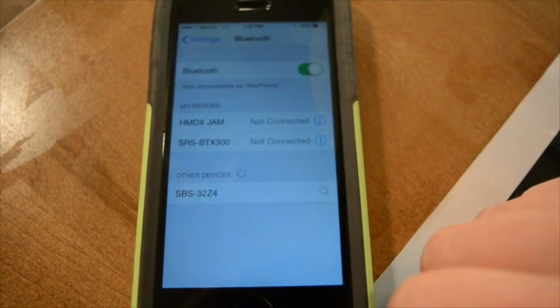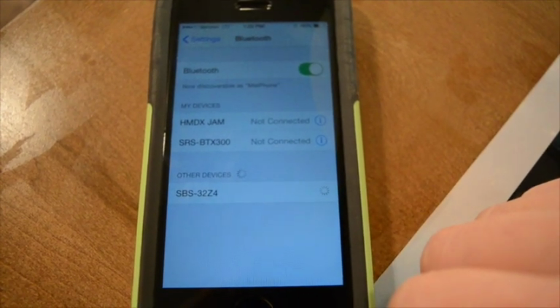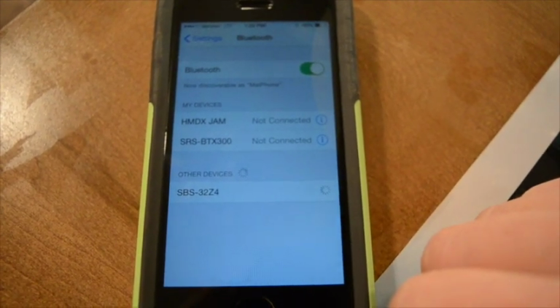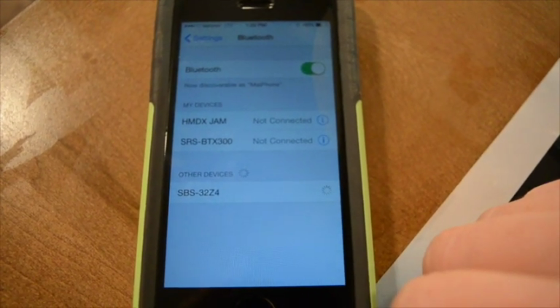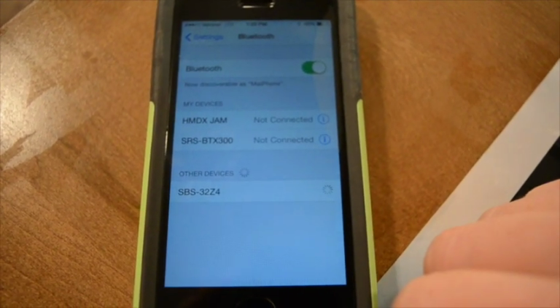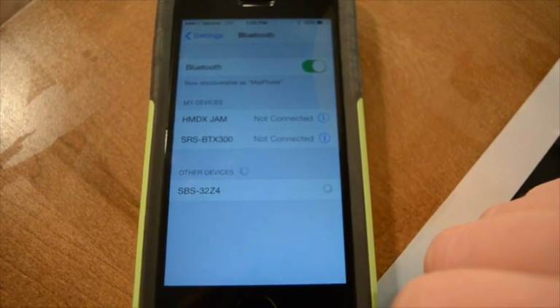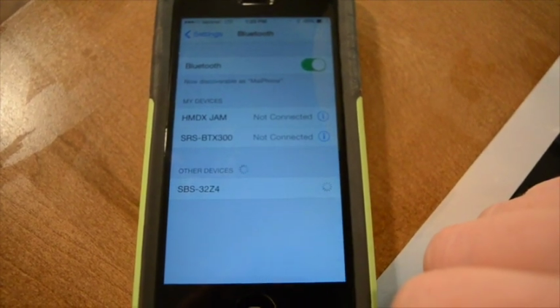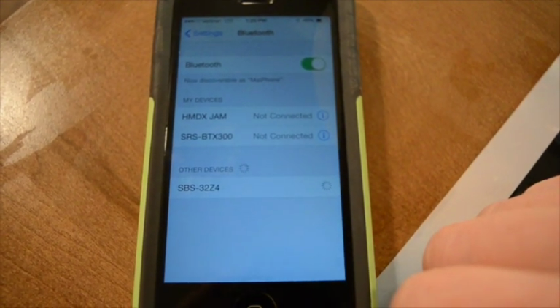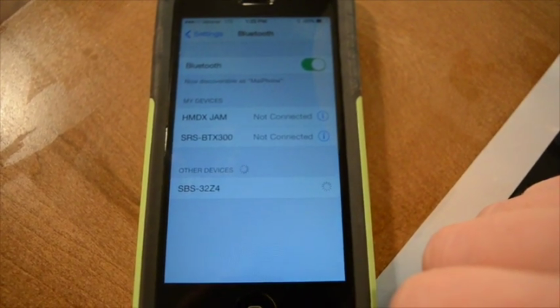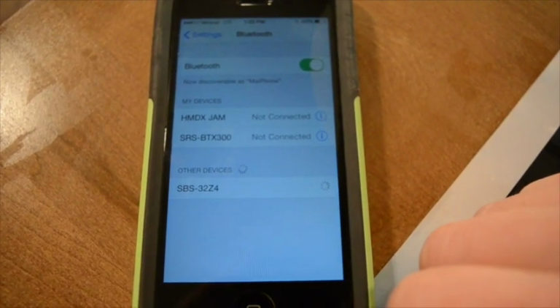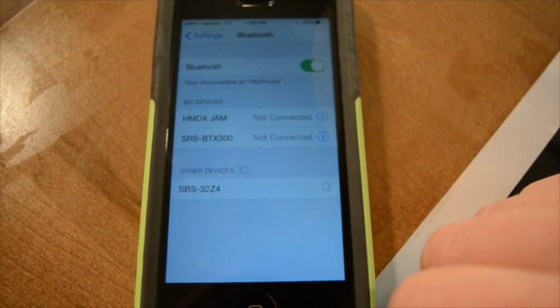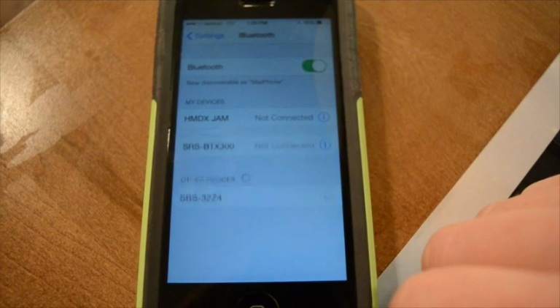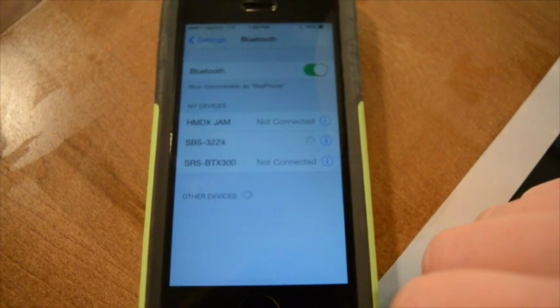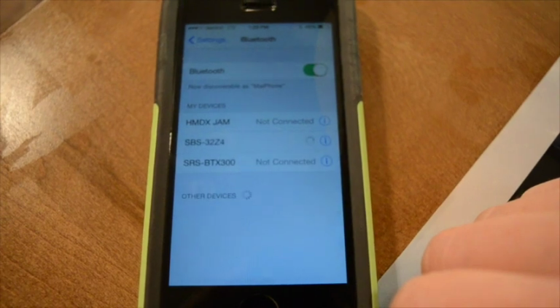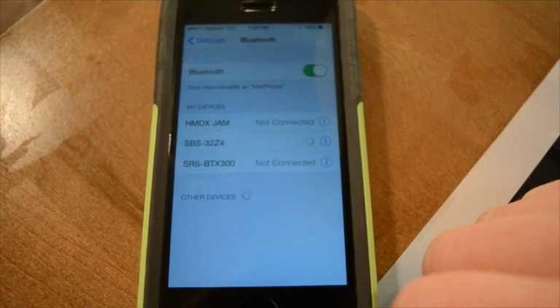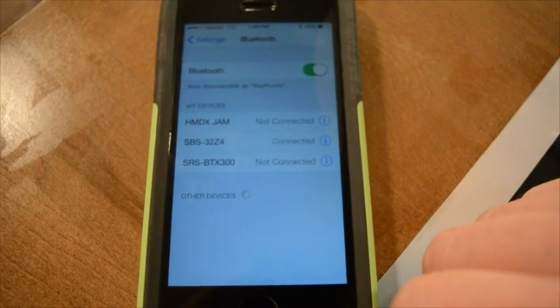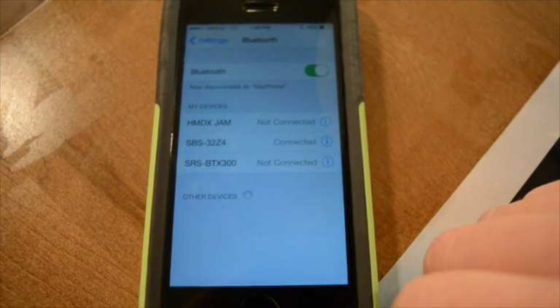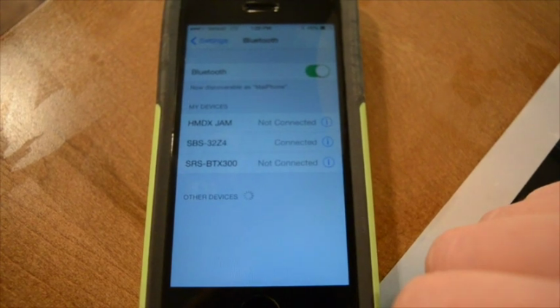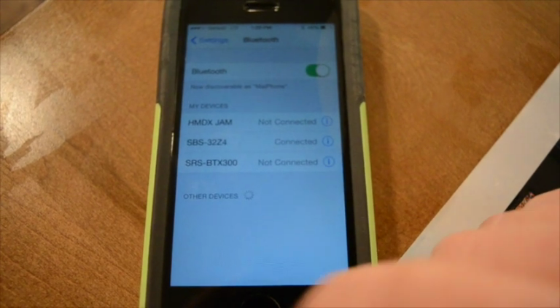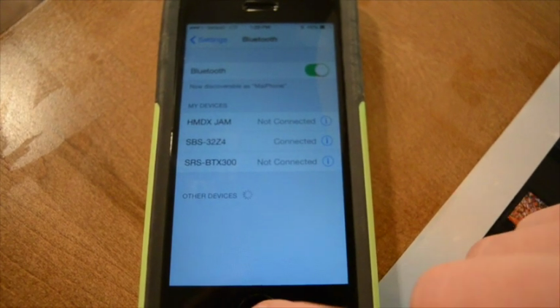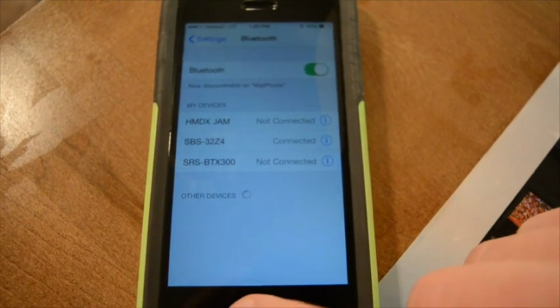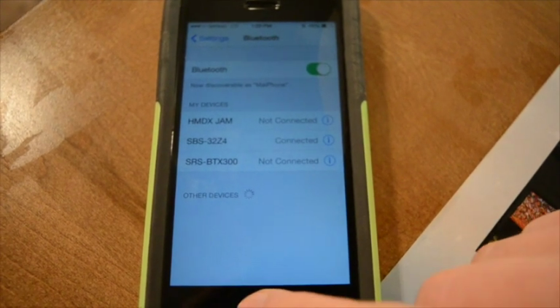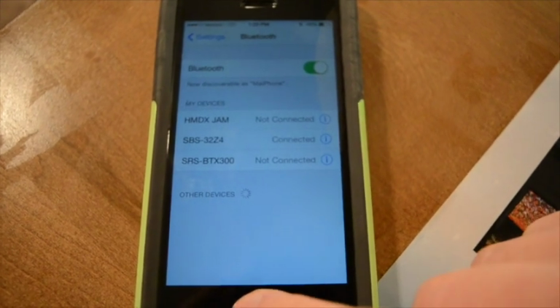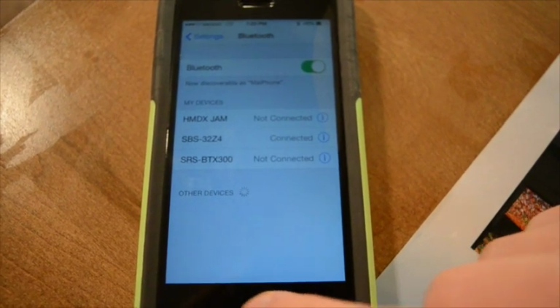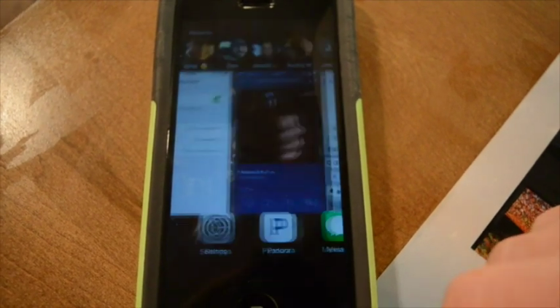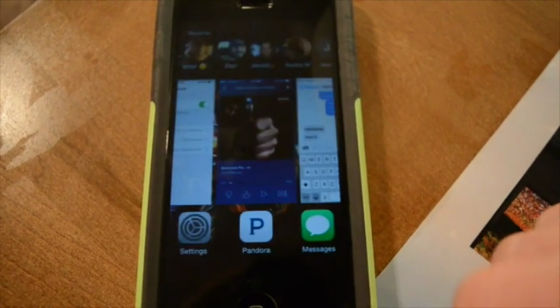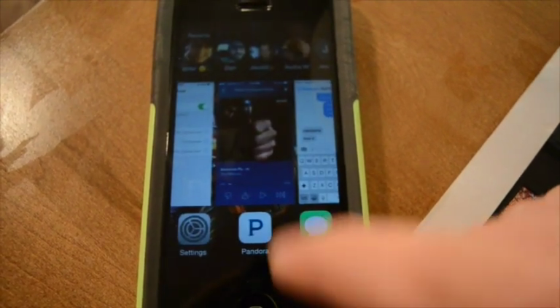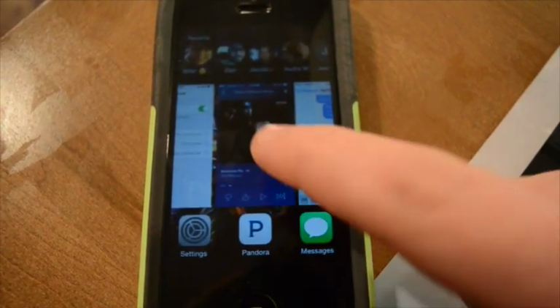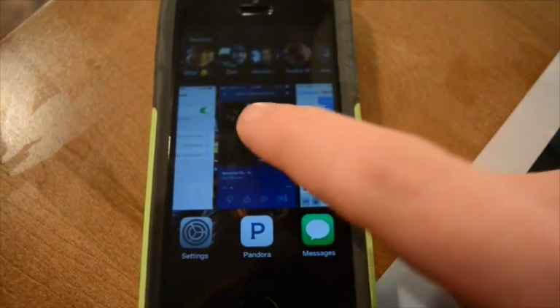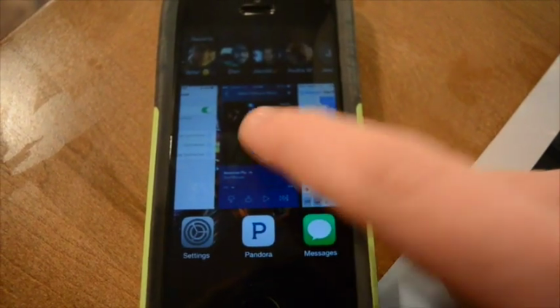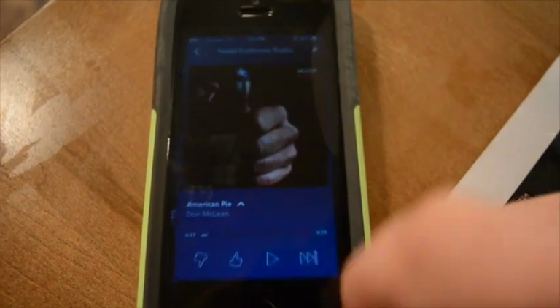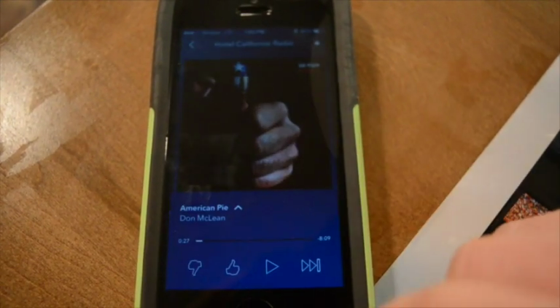The speaker should connect in a couple of seconds, and then from there you just open up your music playing app and hit play.